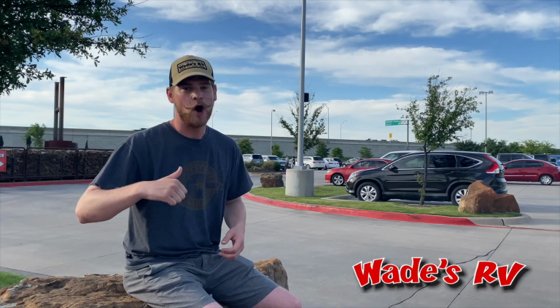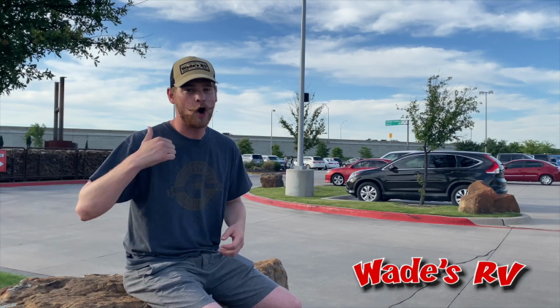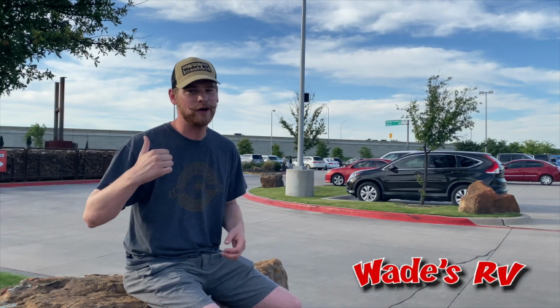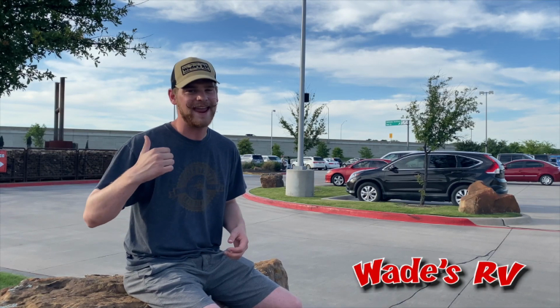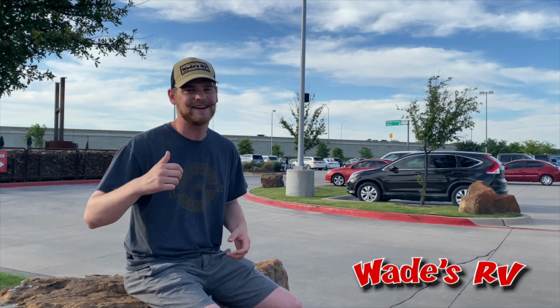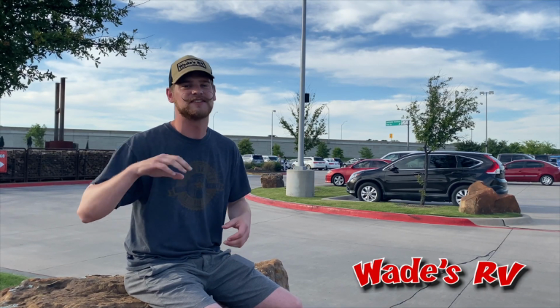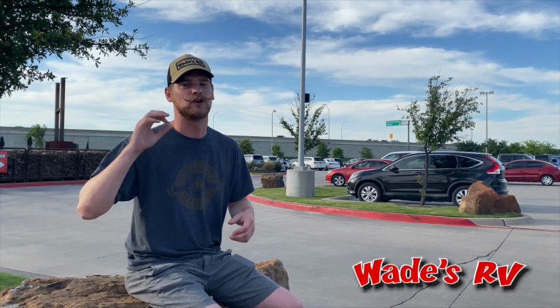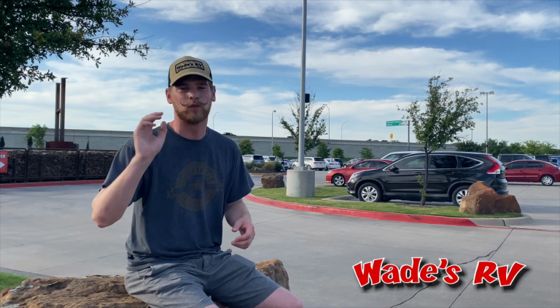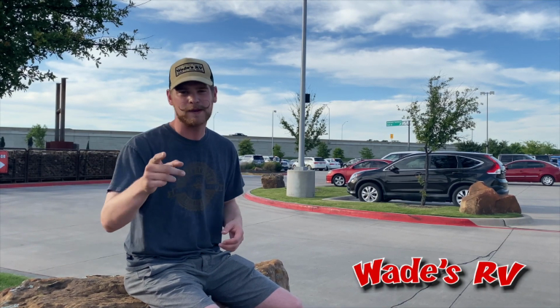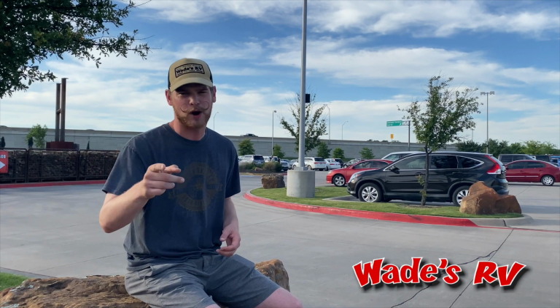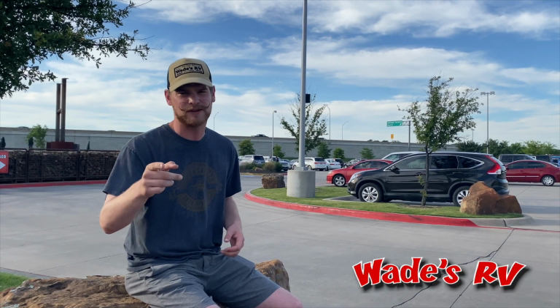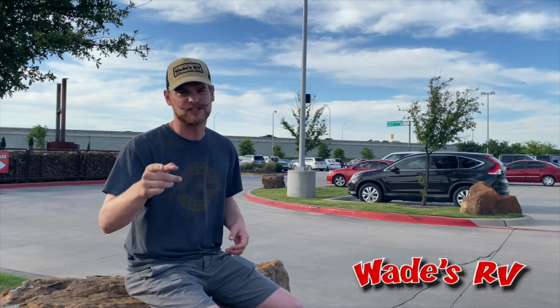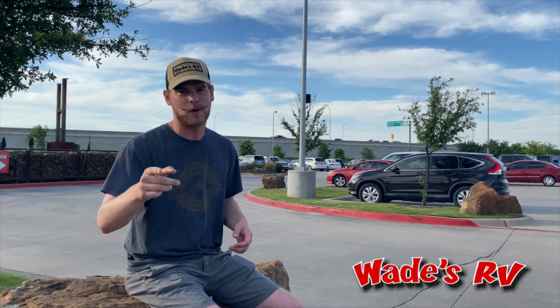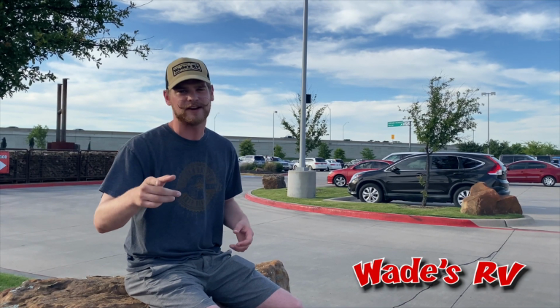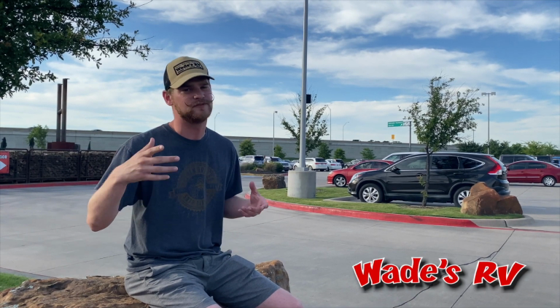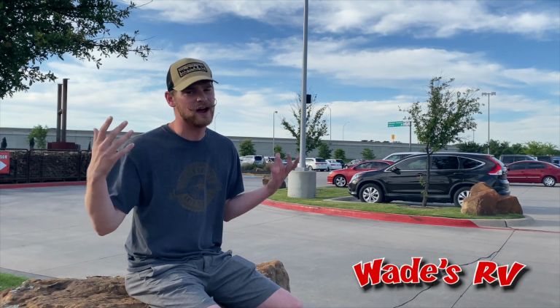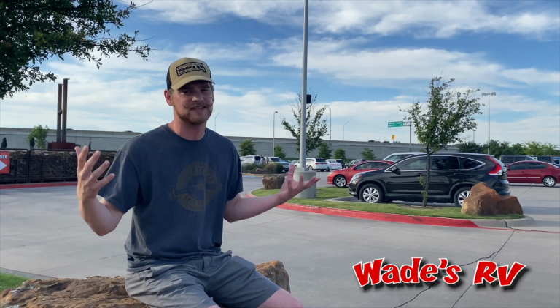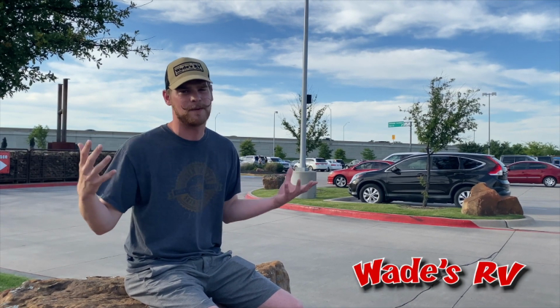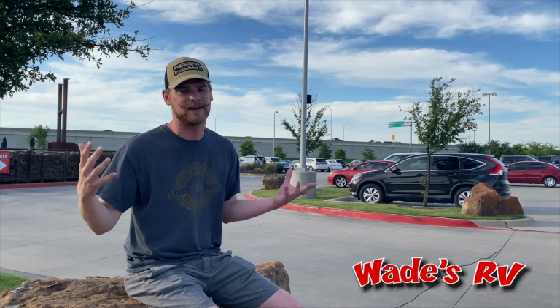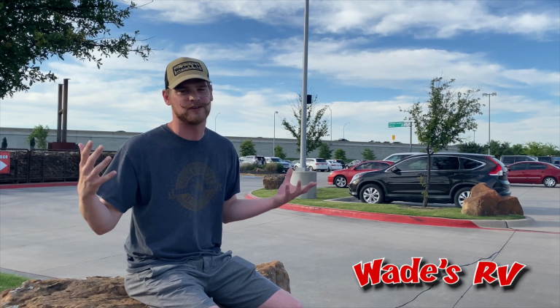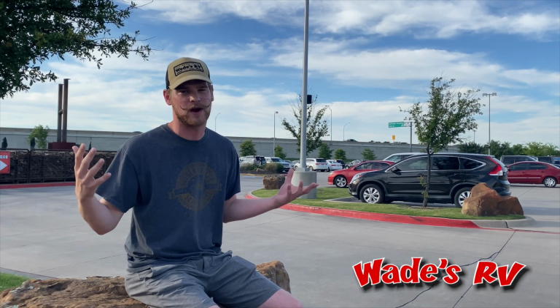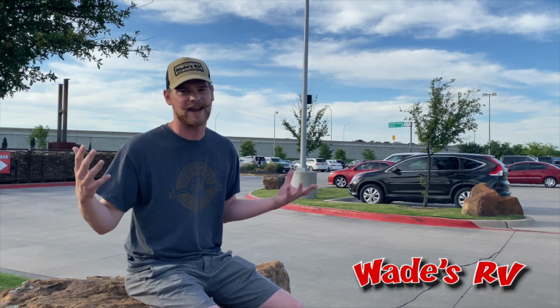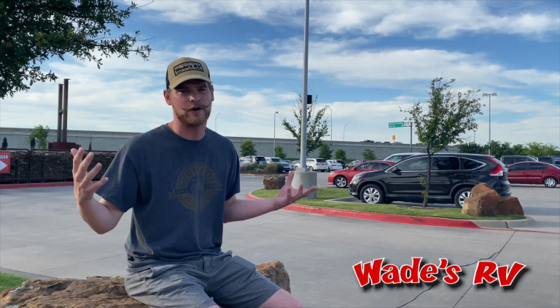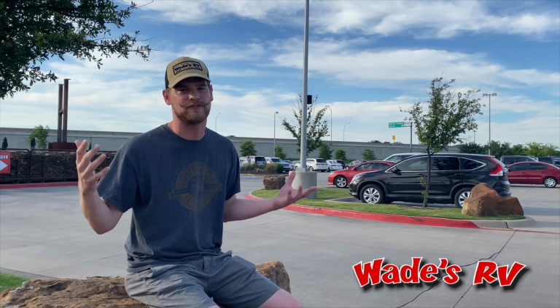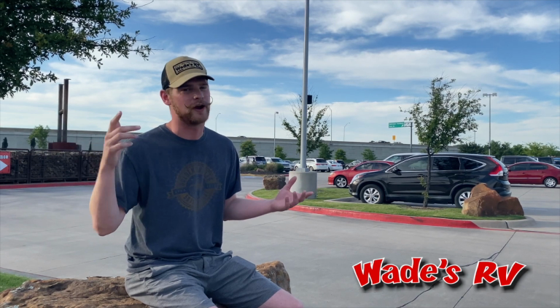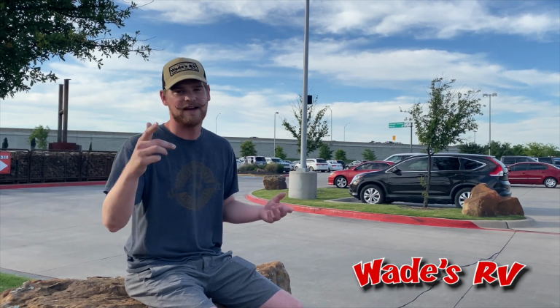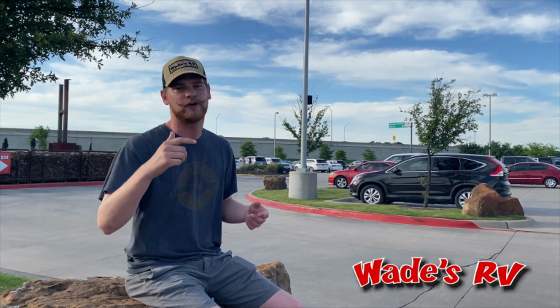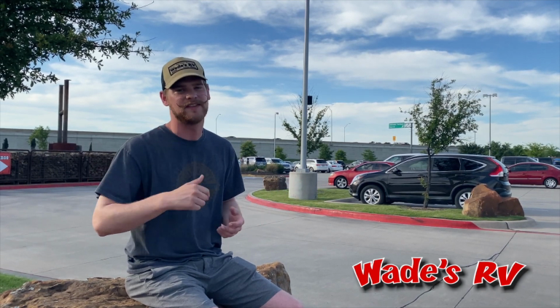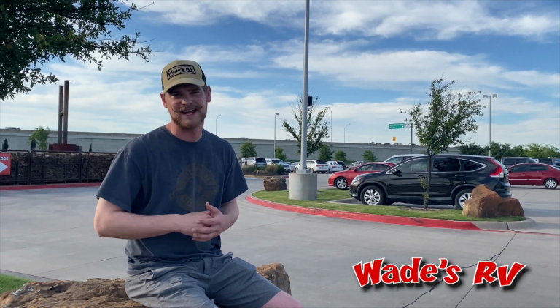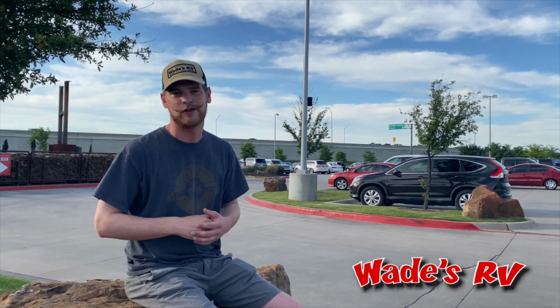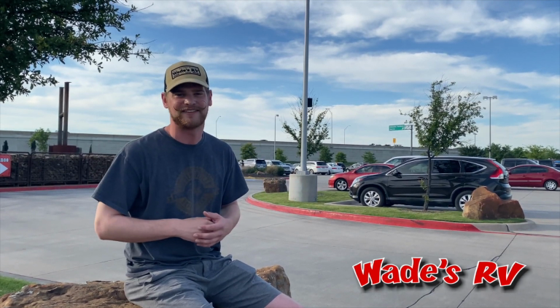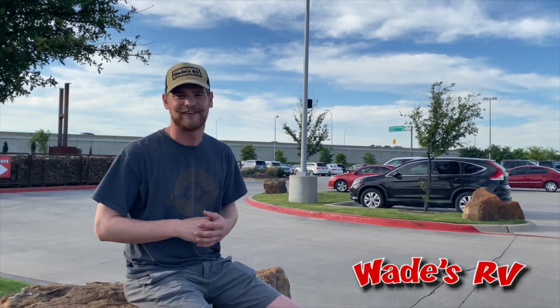Hard Eight is a great barbecue spot. You've got to stop in and try it out if you're ever in the Dallas area.